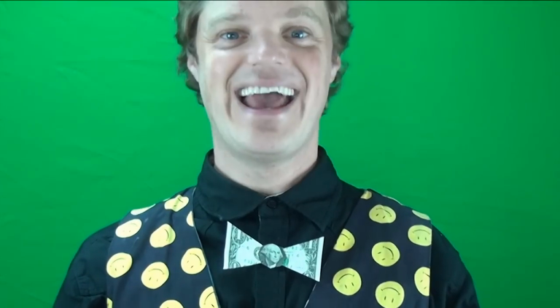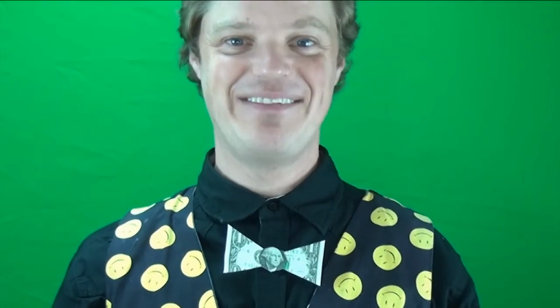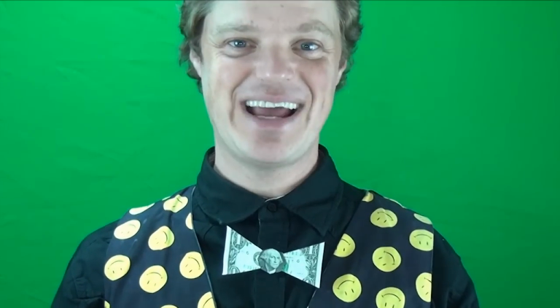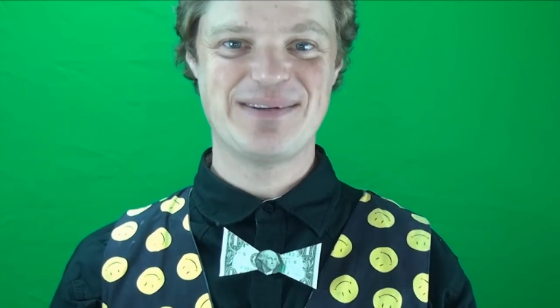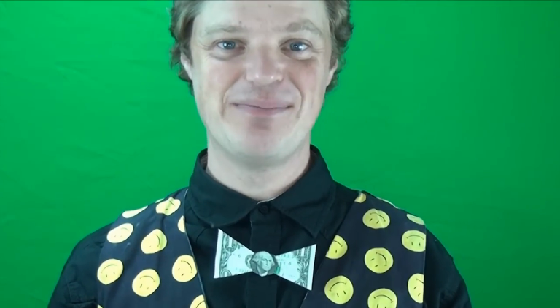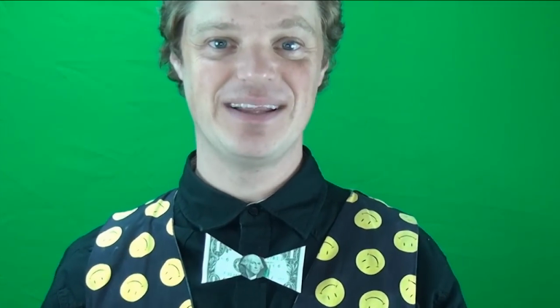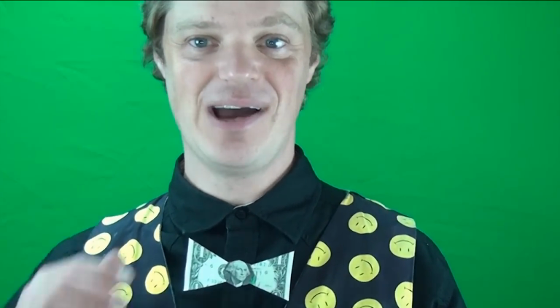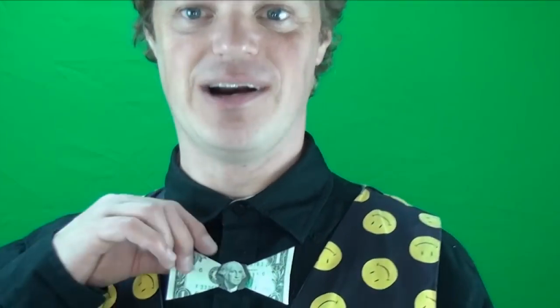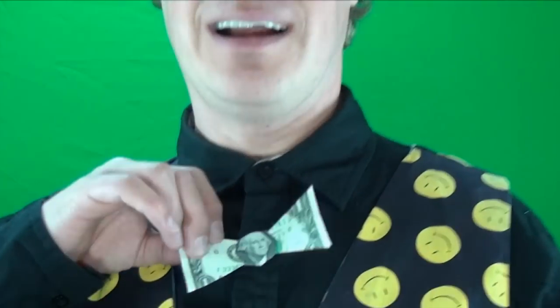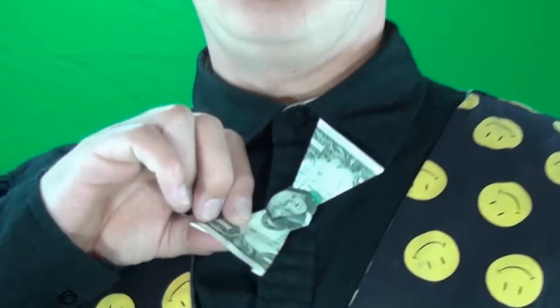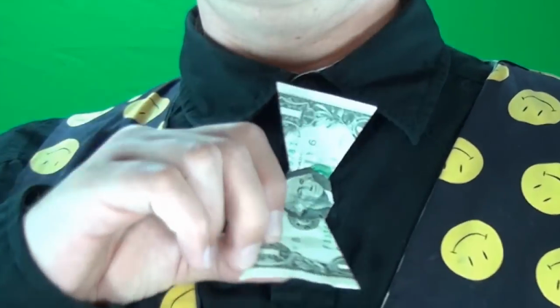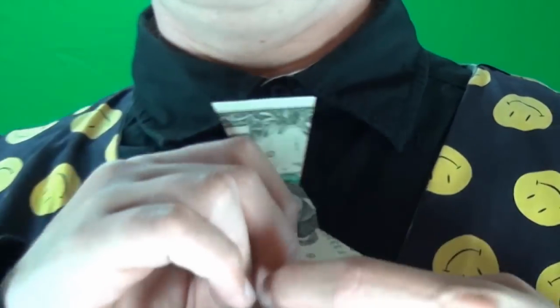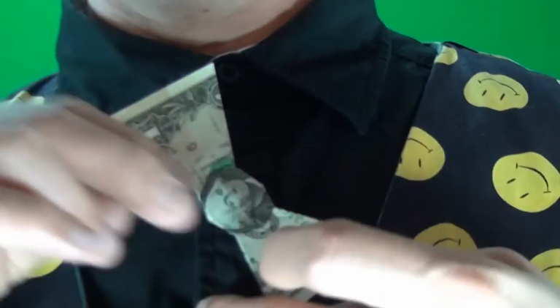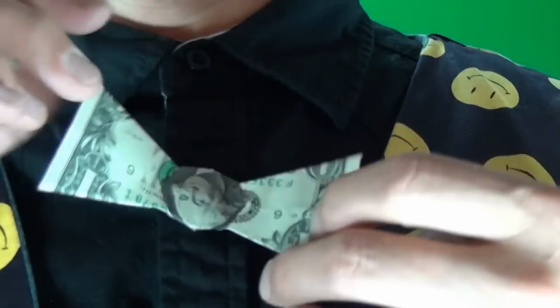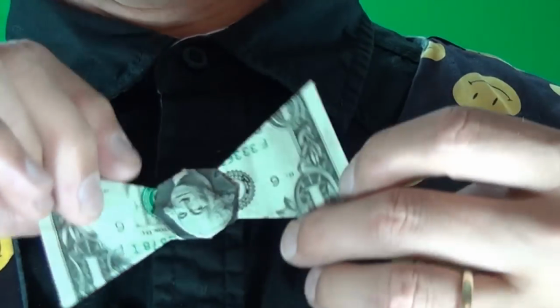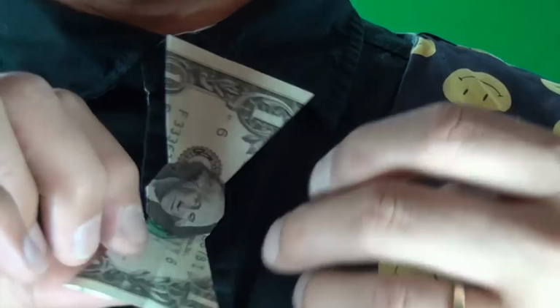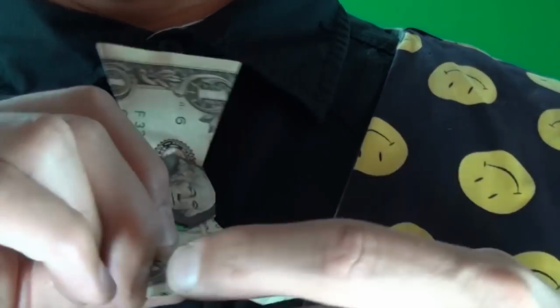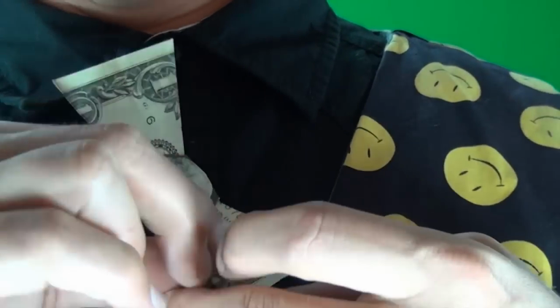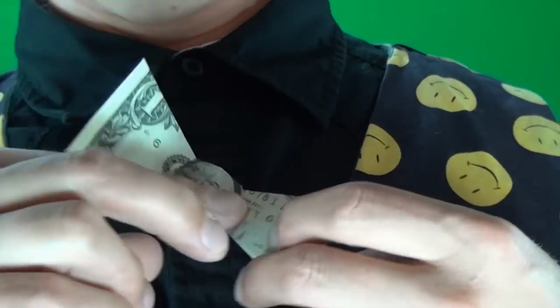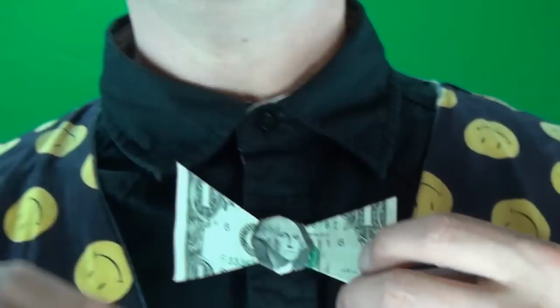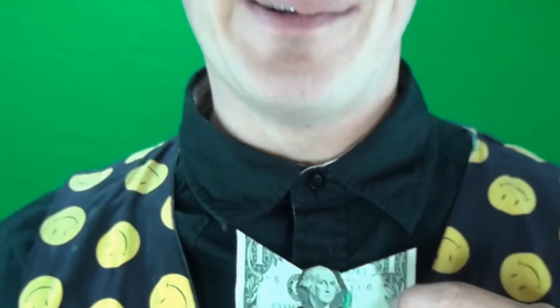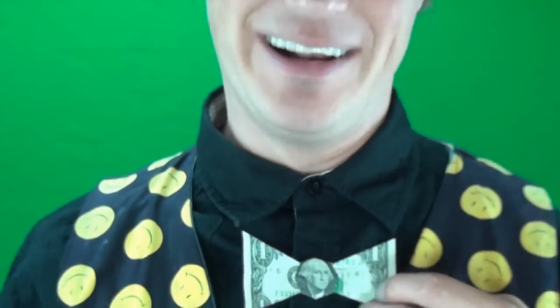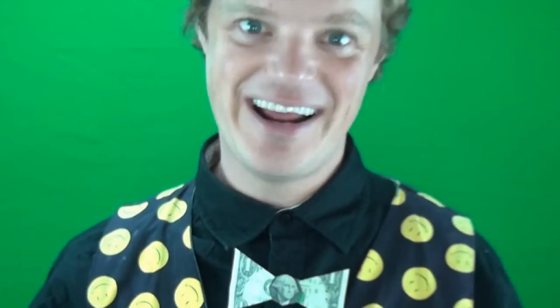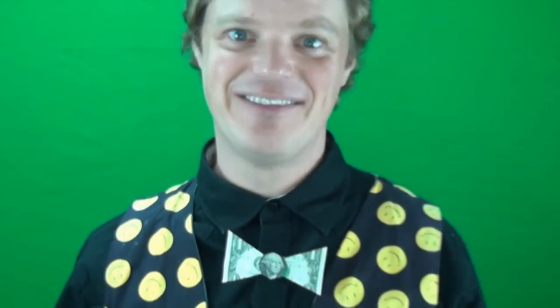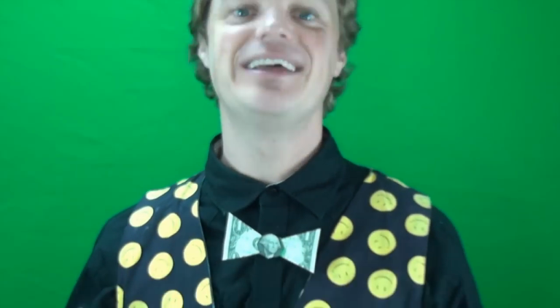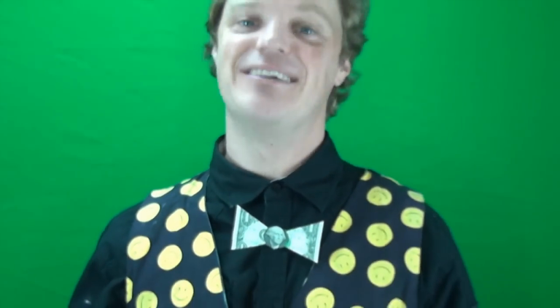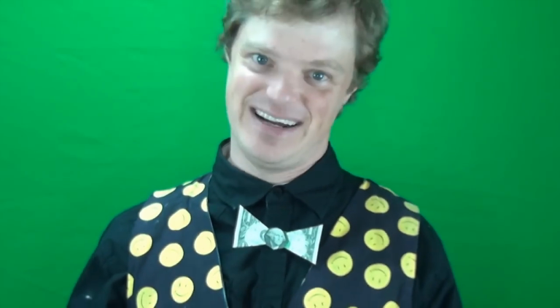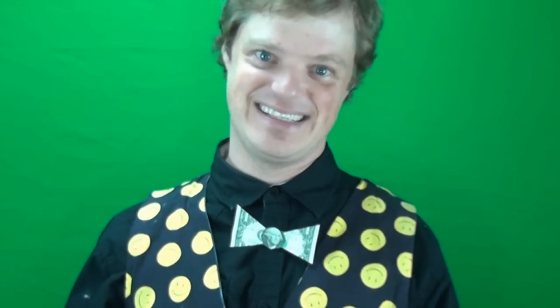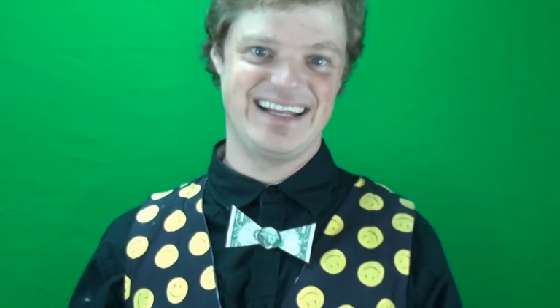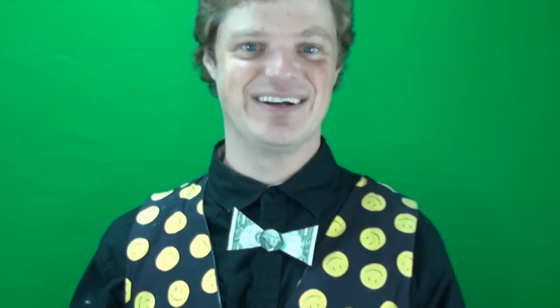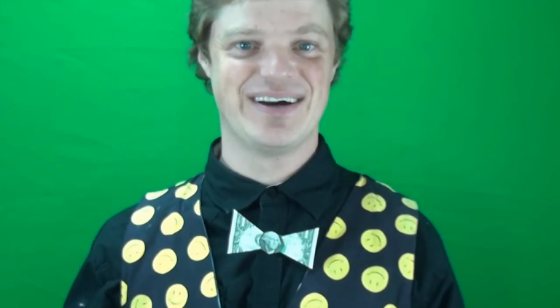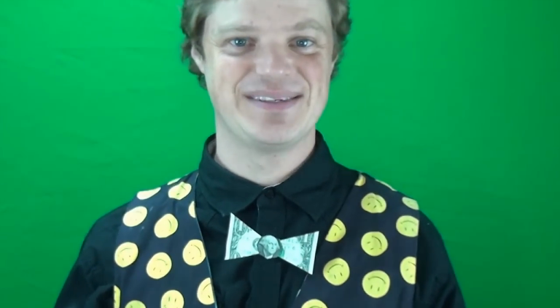And if you attach it one button lower, it even spins. Want to learn how to fold it? Ready, set, here goes.